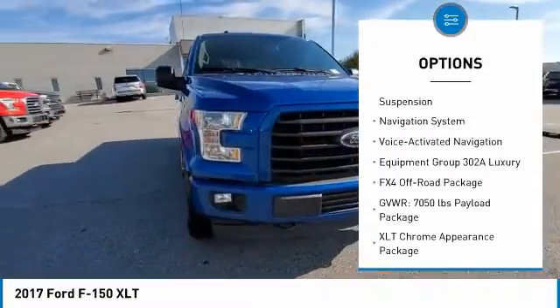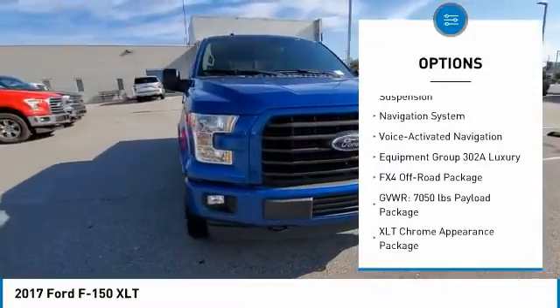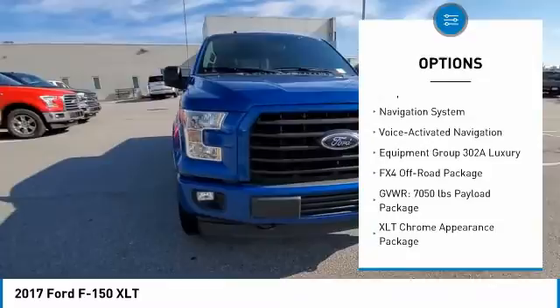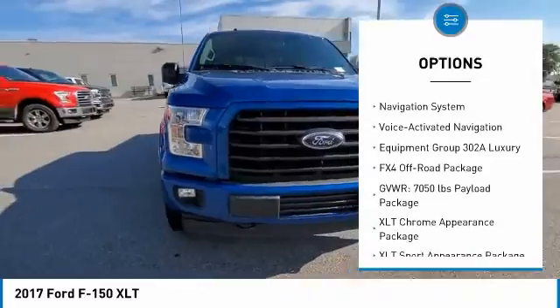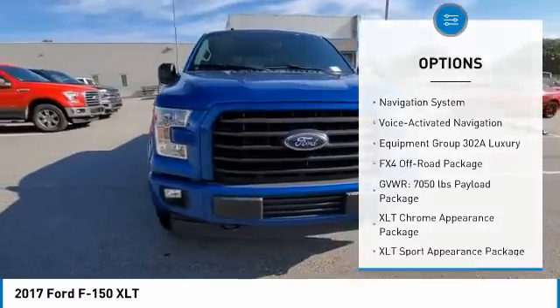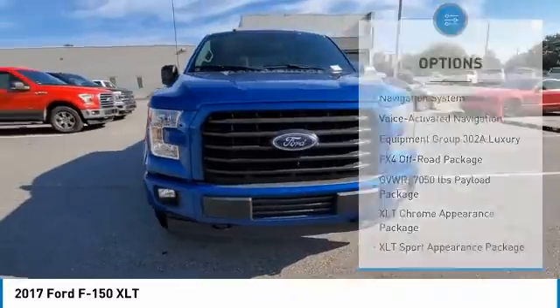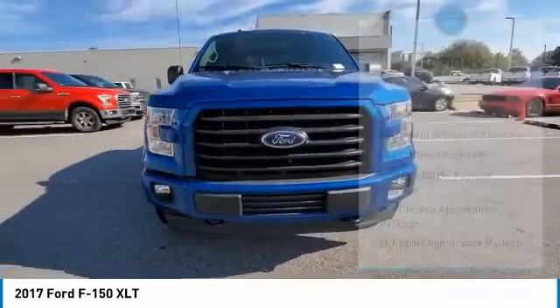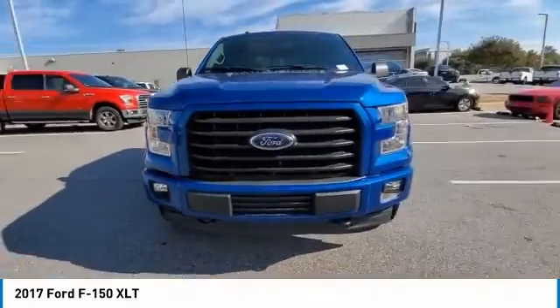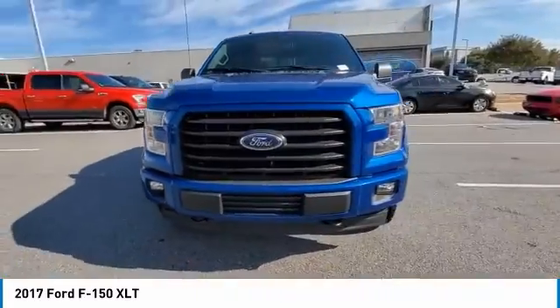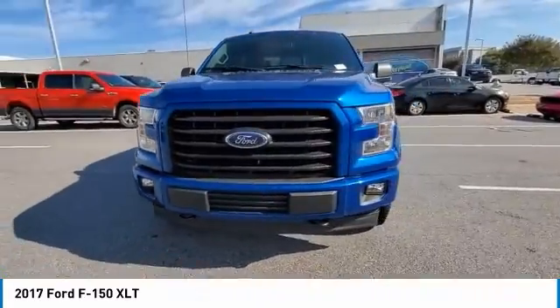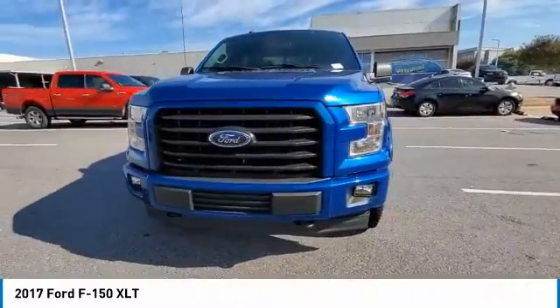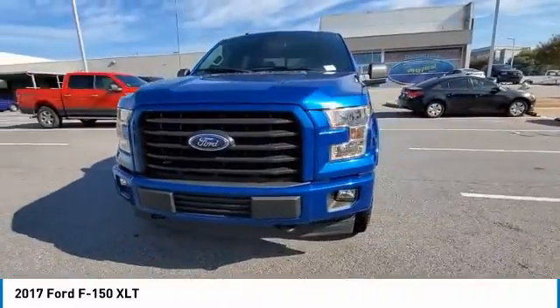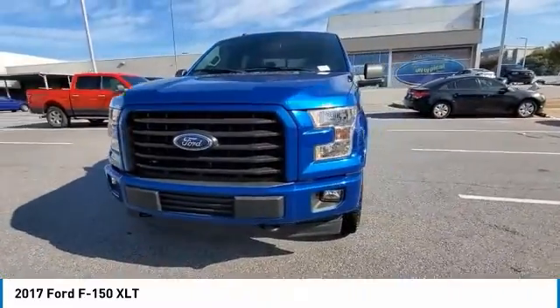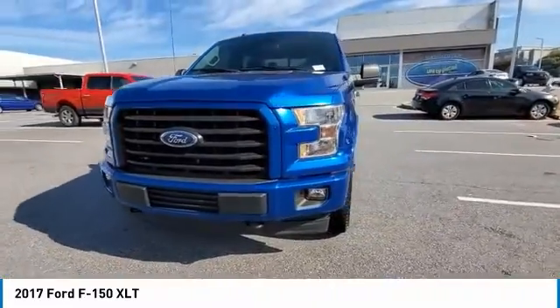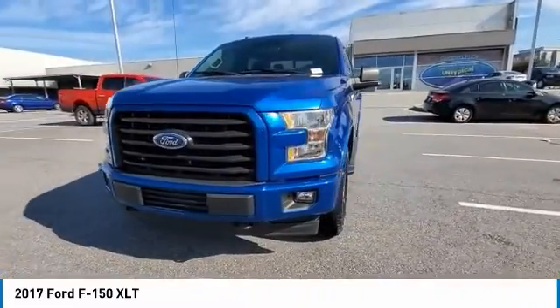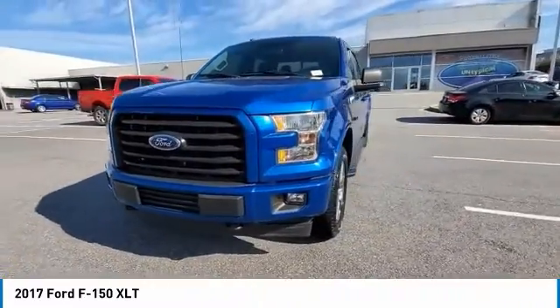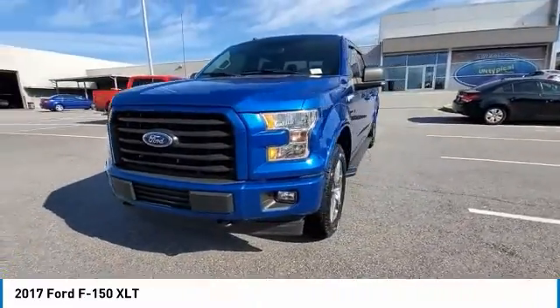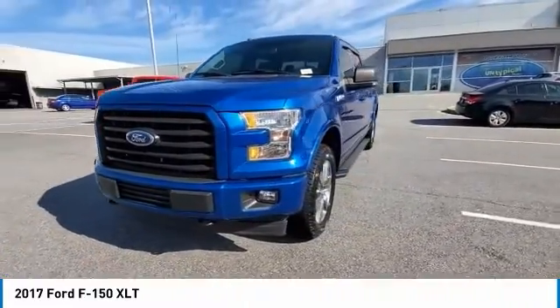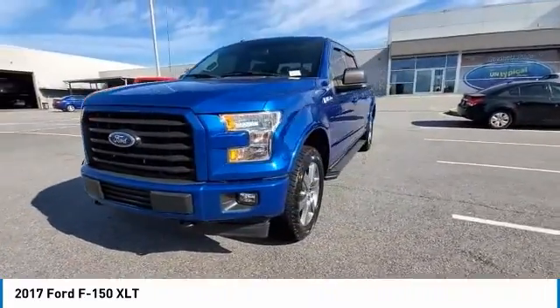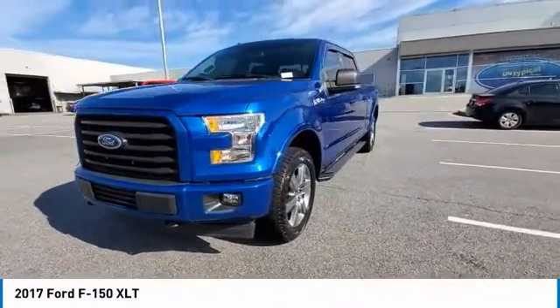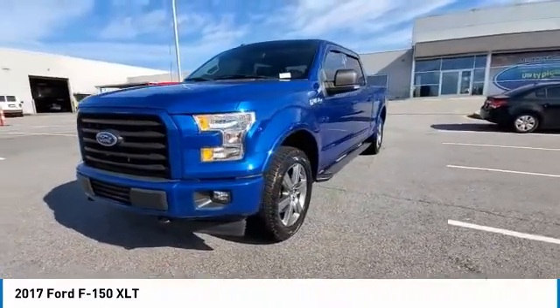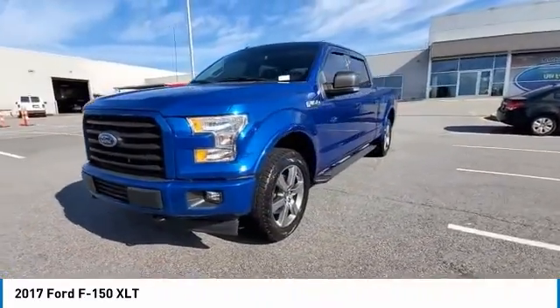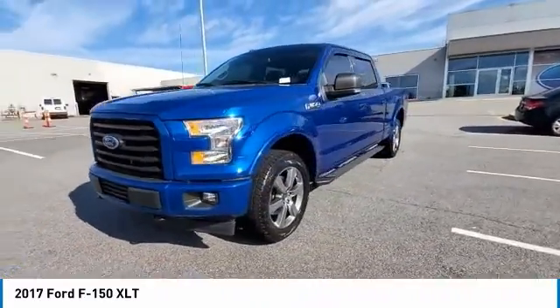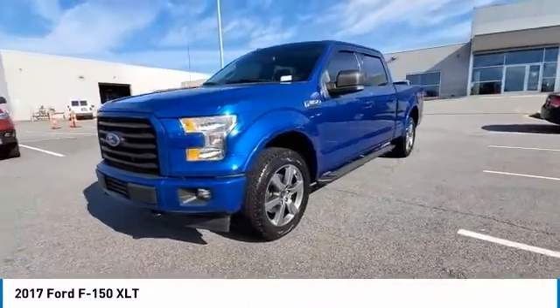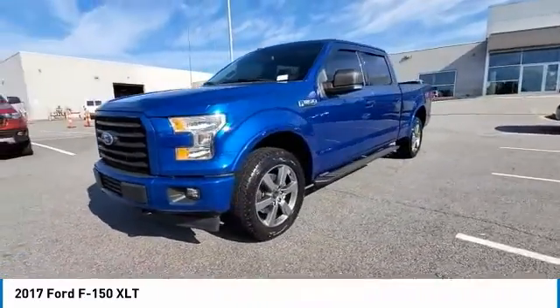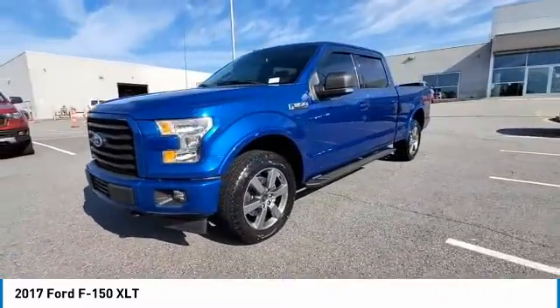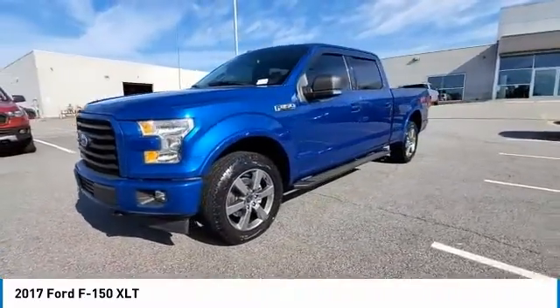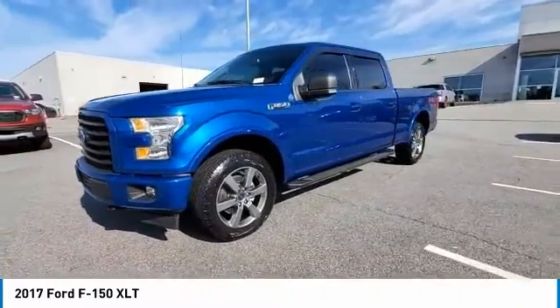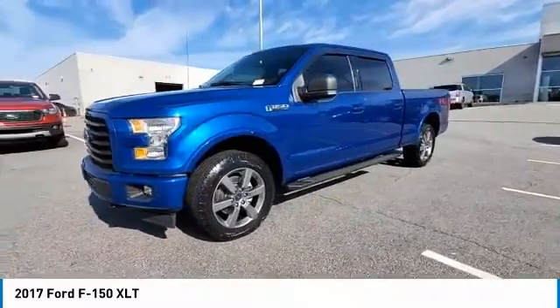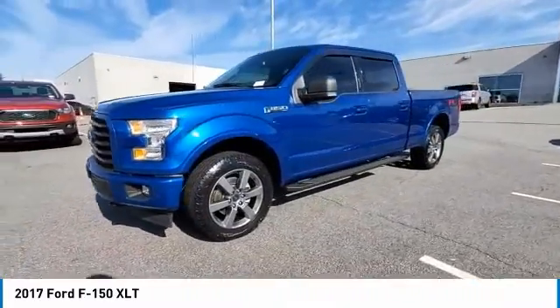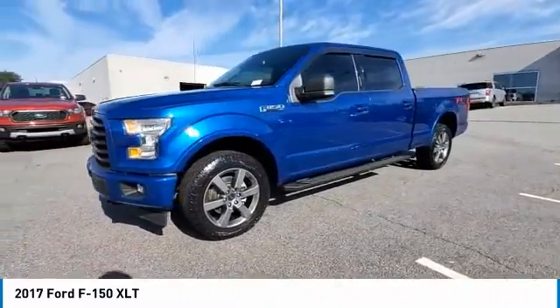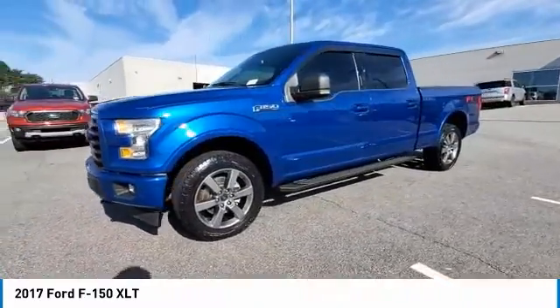Remote keyless entry, fog lights, four-wheel disc brakes, front-wheel independent suspension.